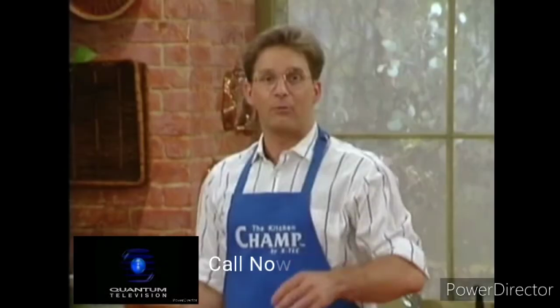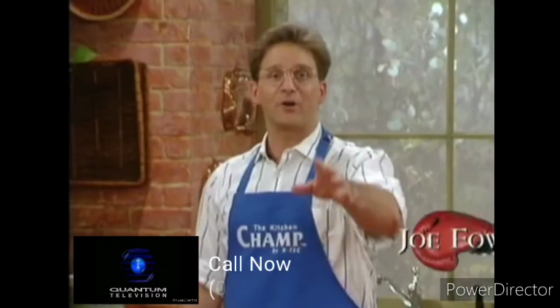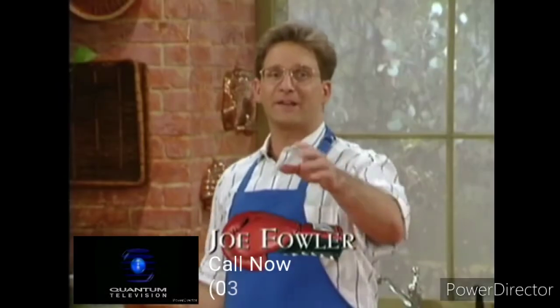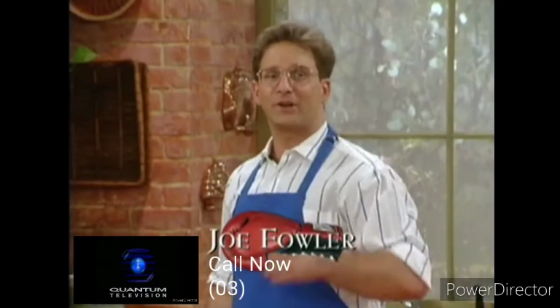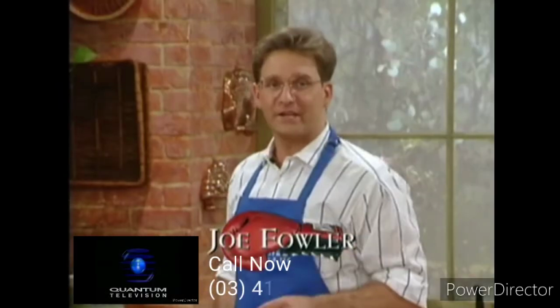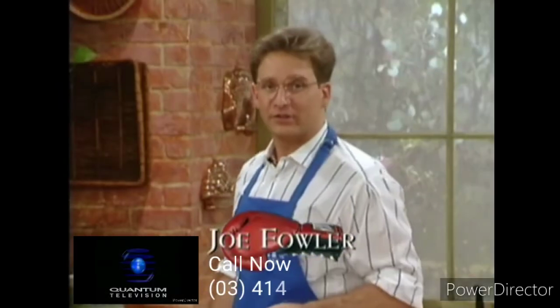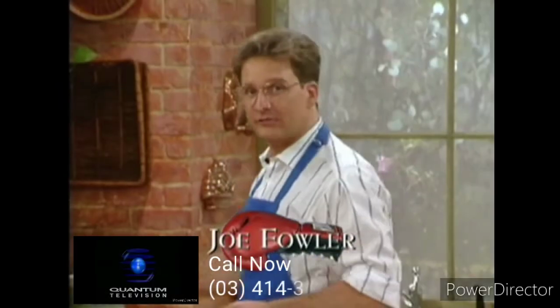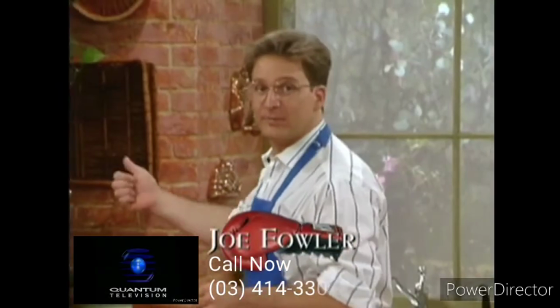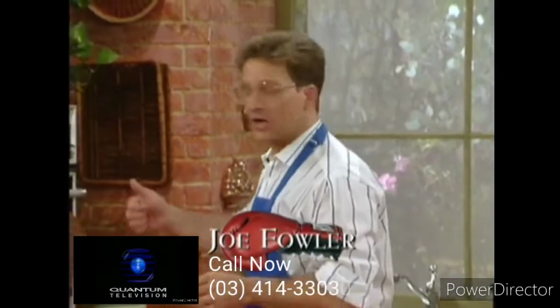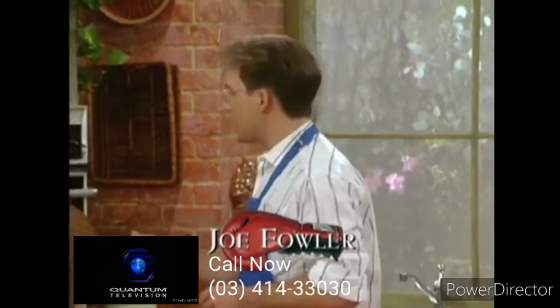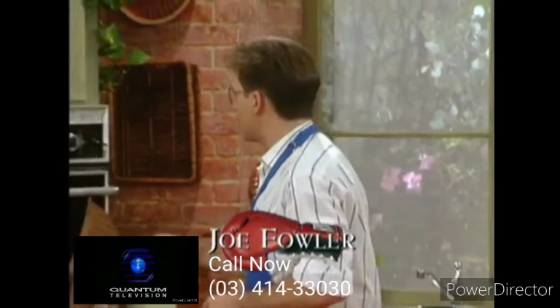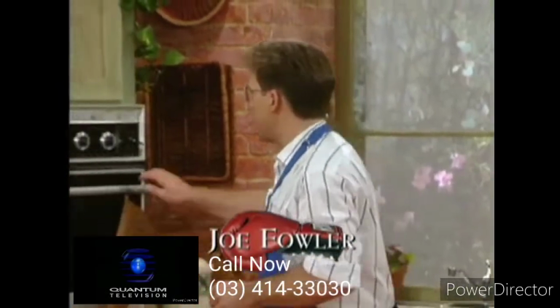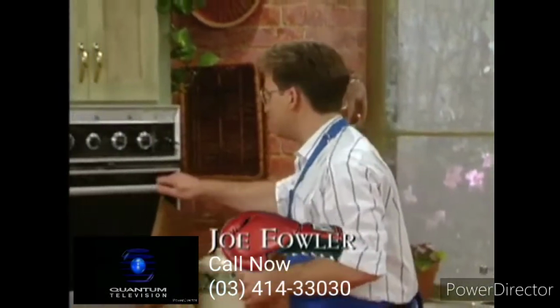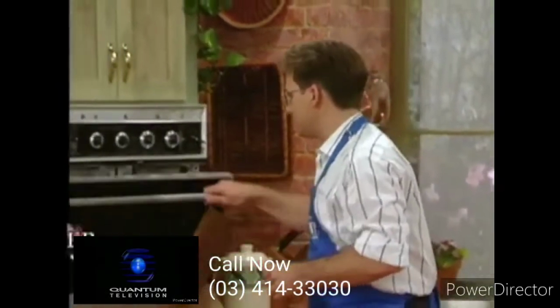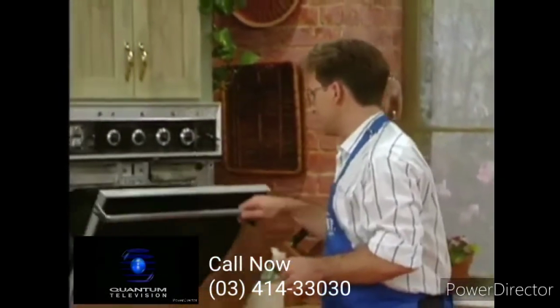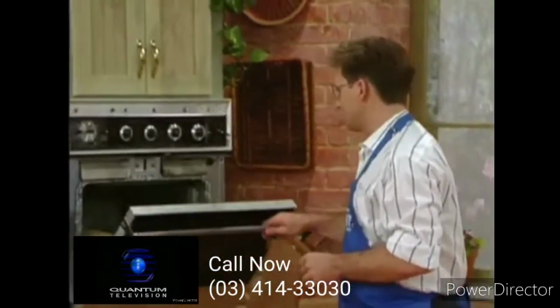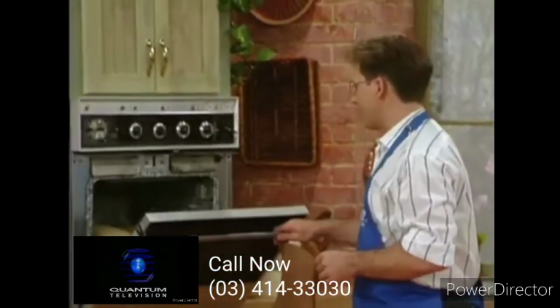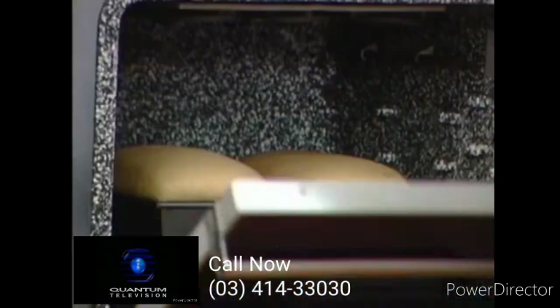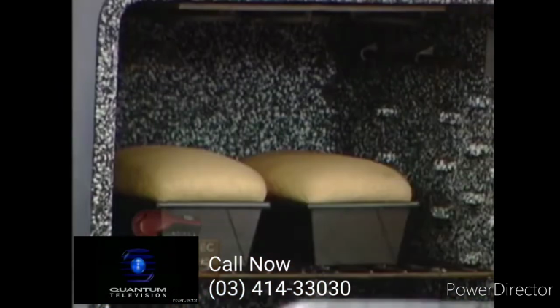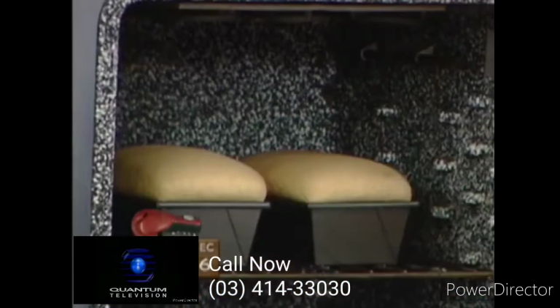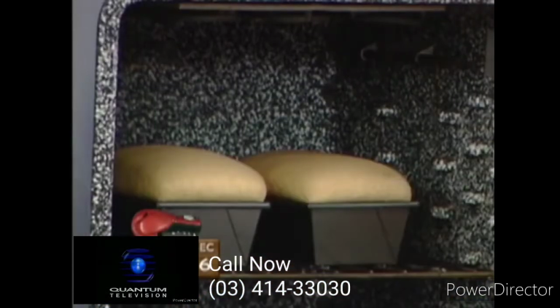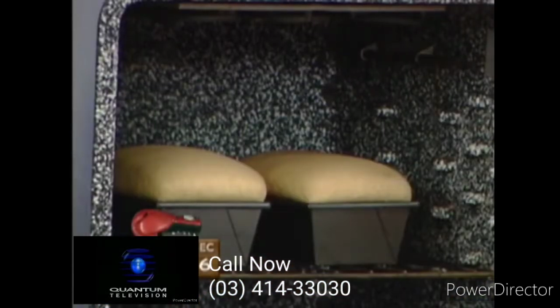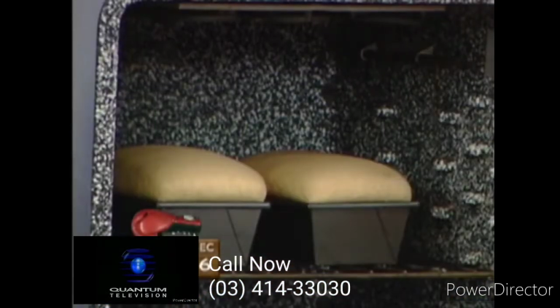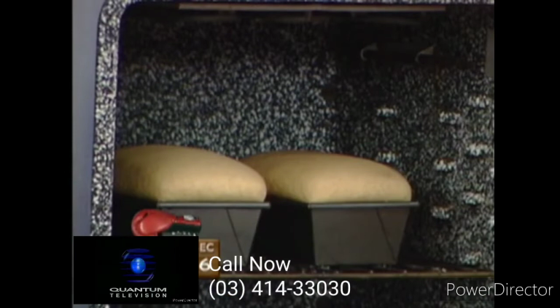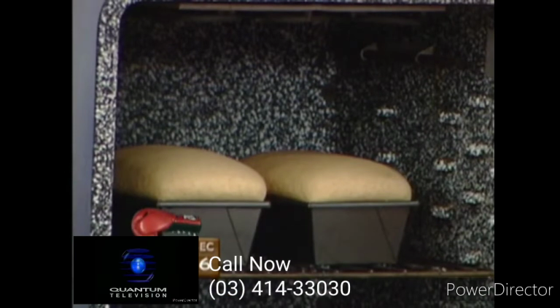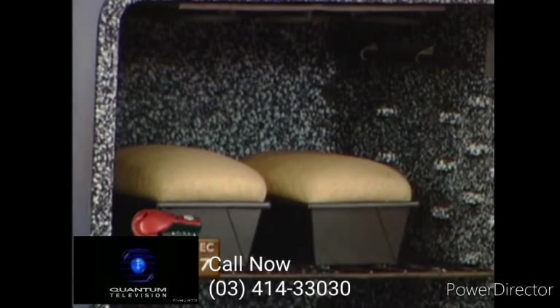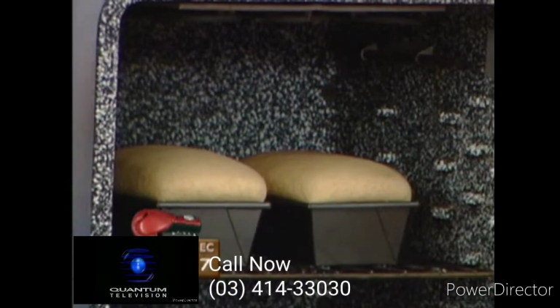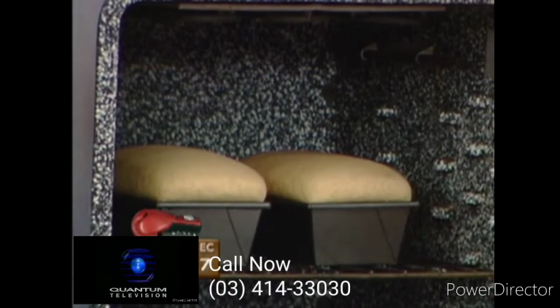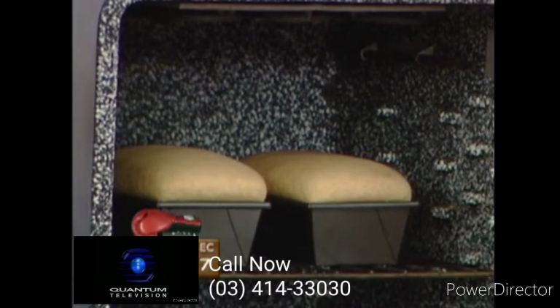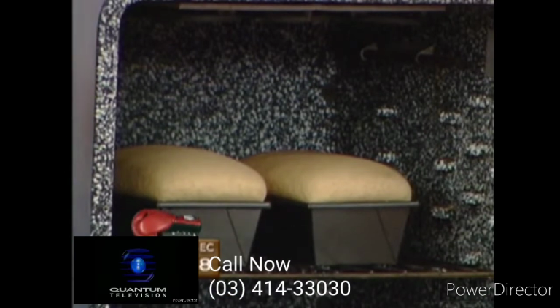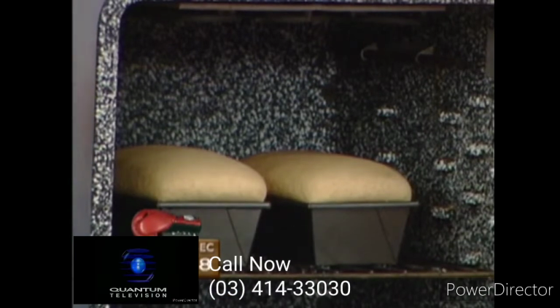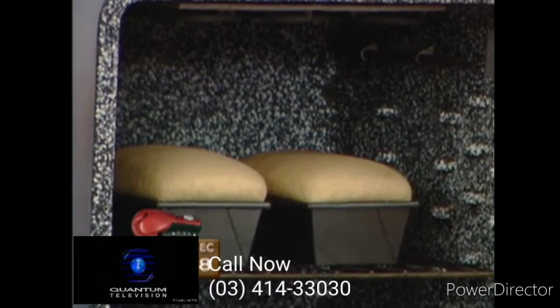Welcome back to our kitchen. It's time to check on the bread. Look at that — it has definitely risen.